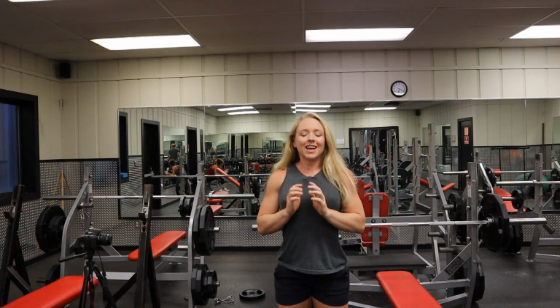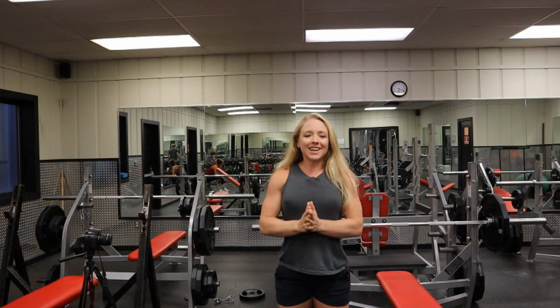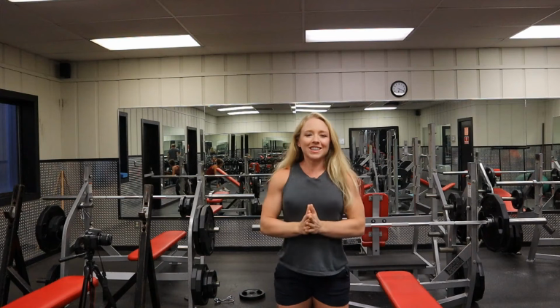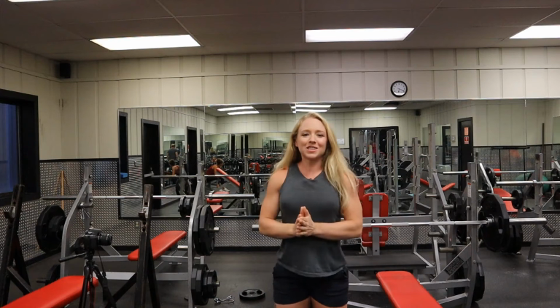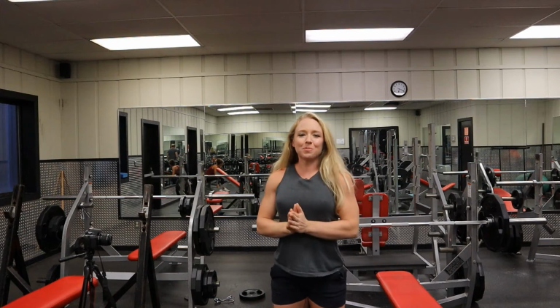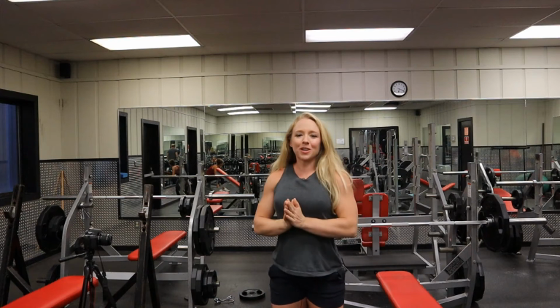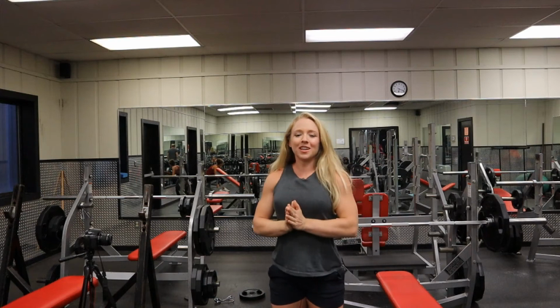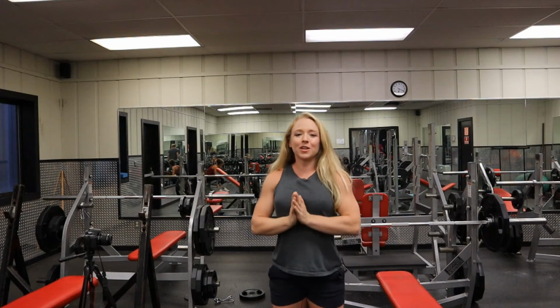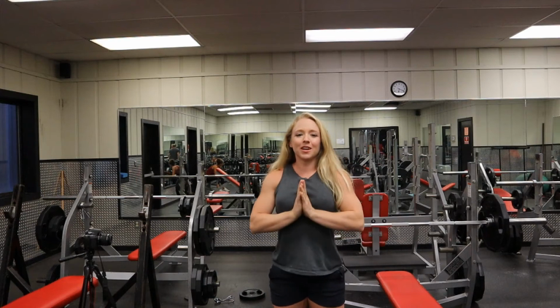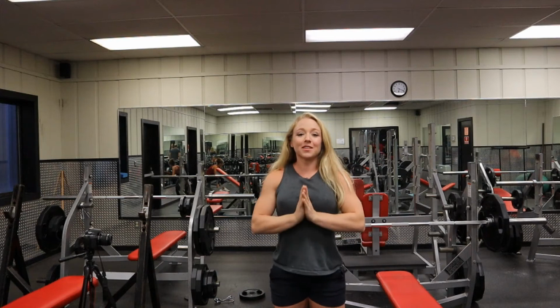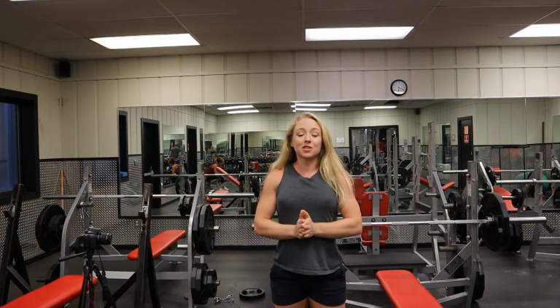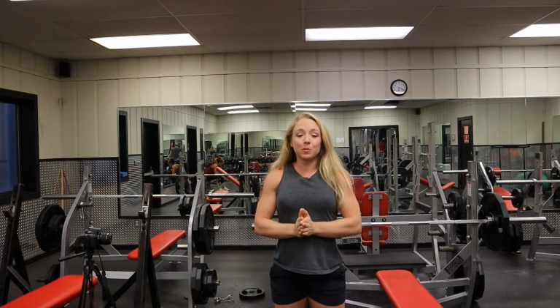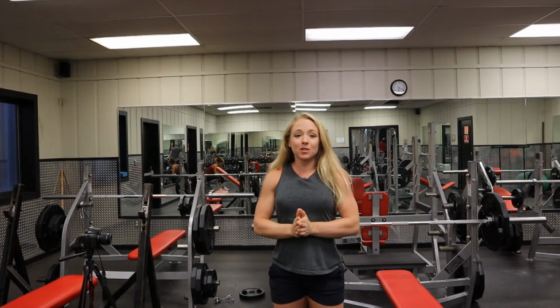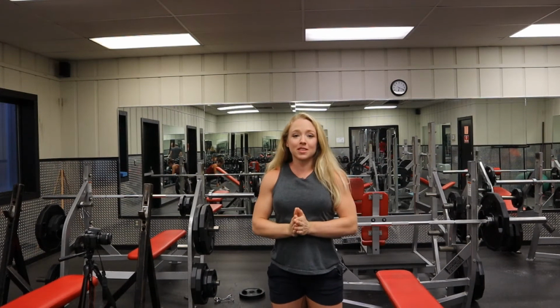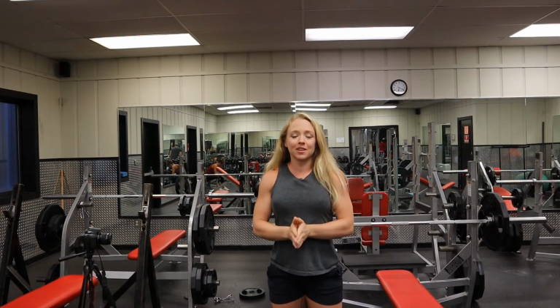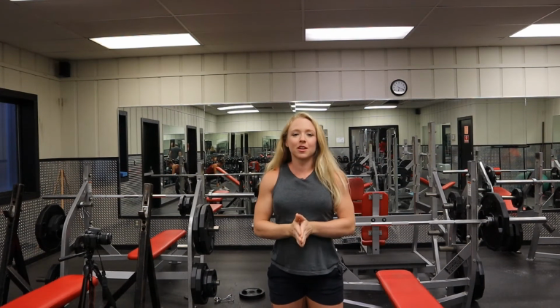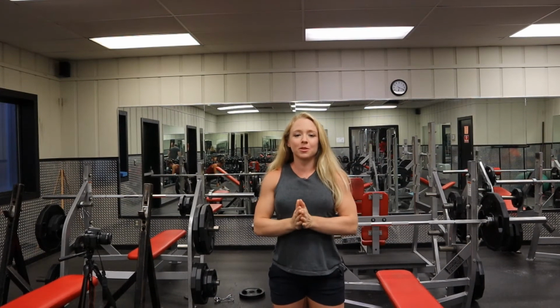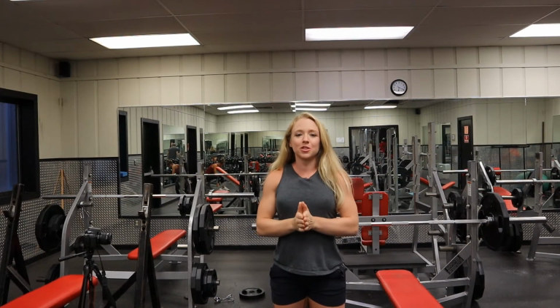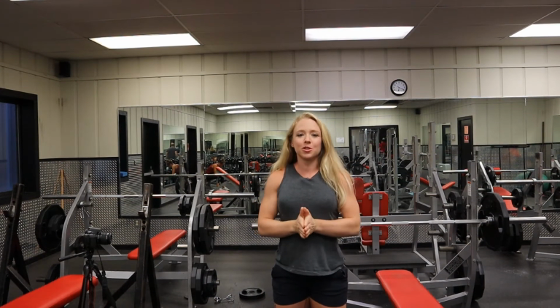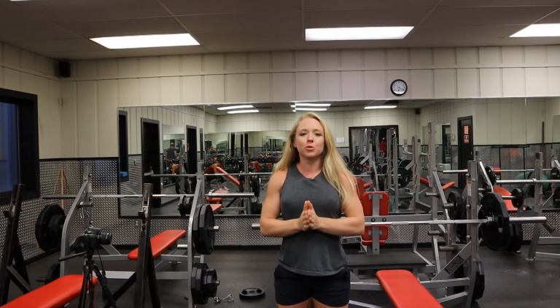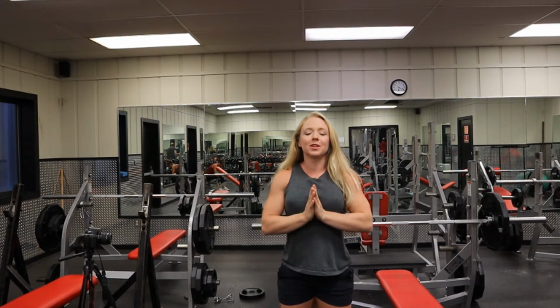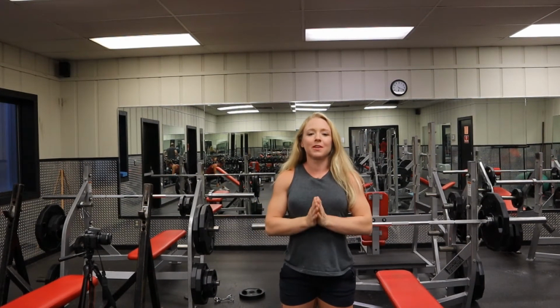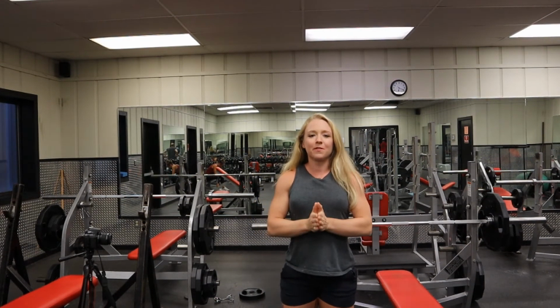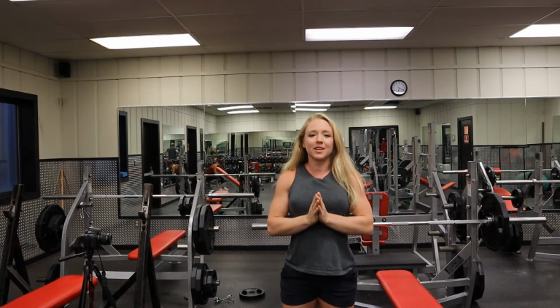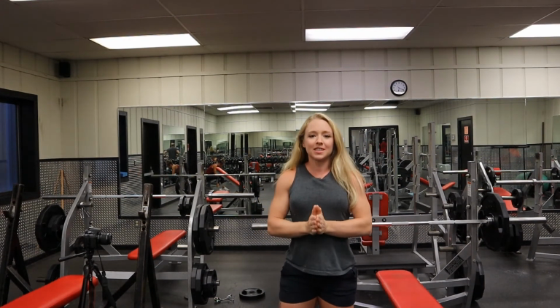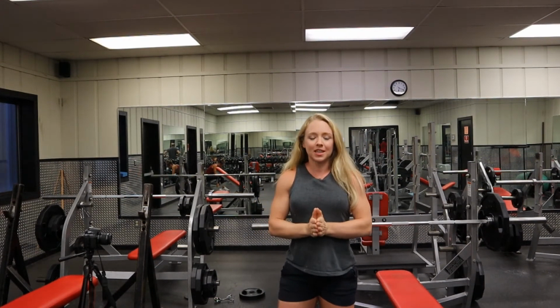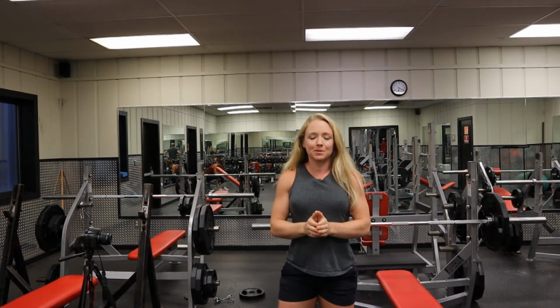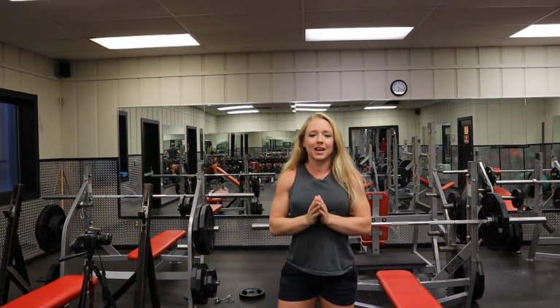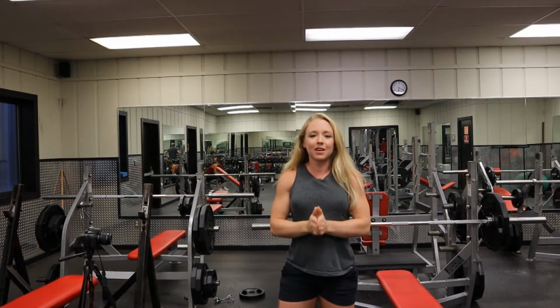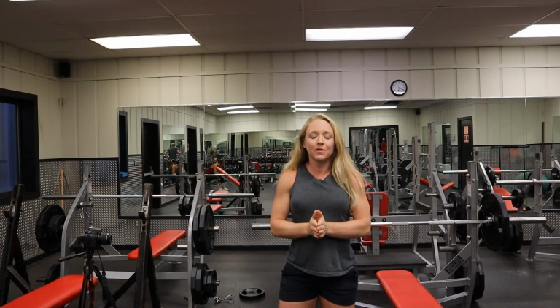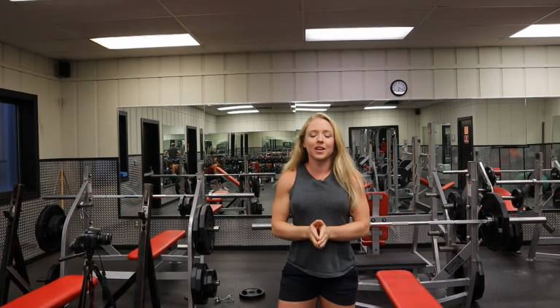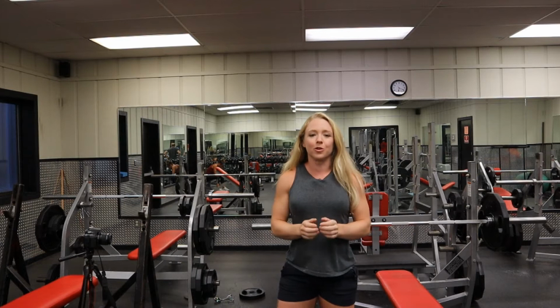Hey guys, this is Brittany here at the Sports Center coming to you with a fit tip to elevate your fitness game.